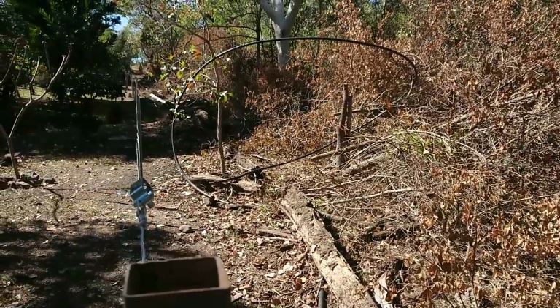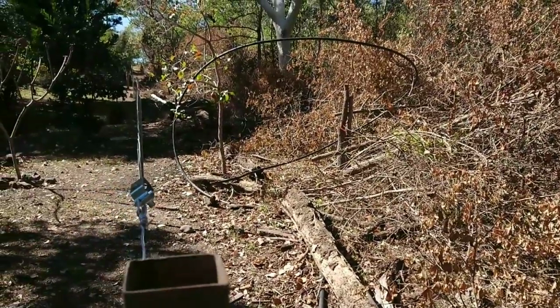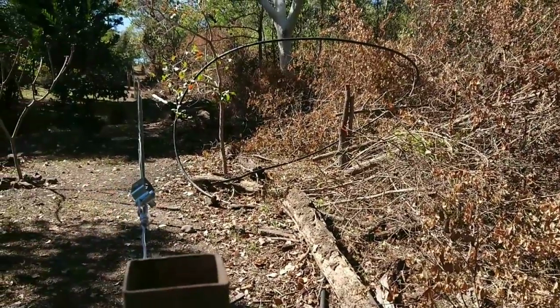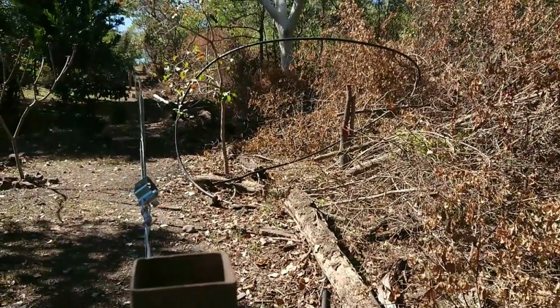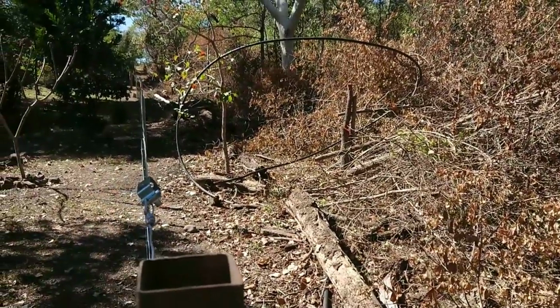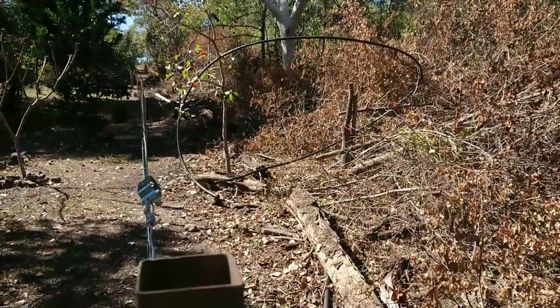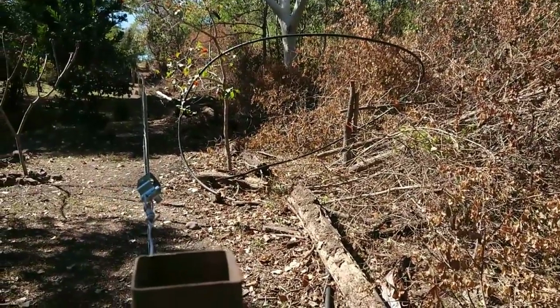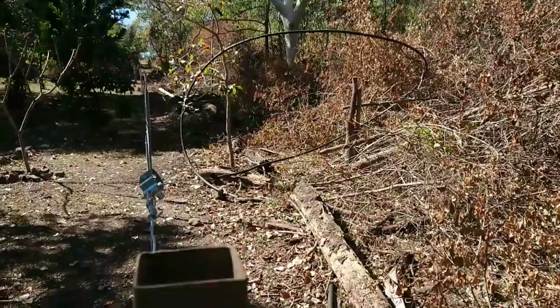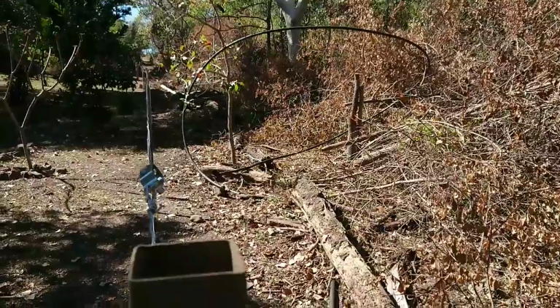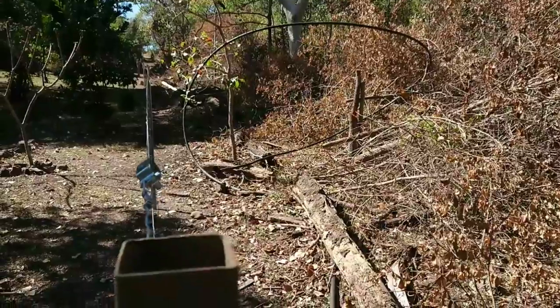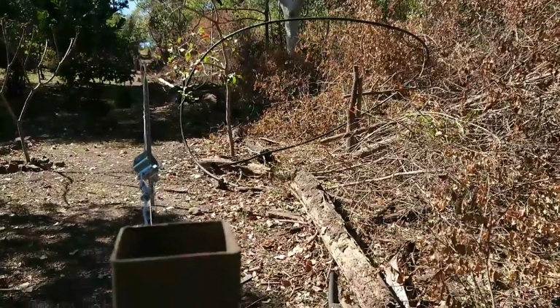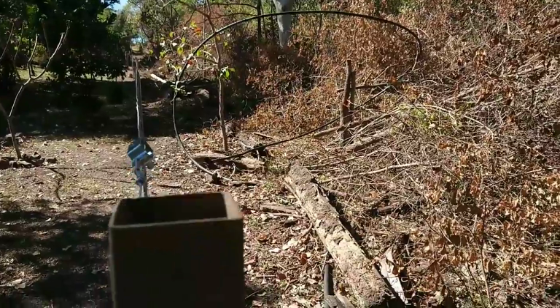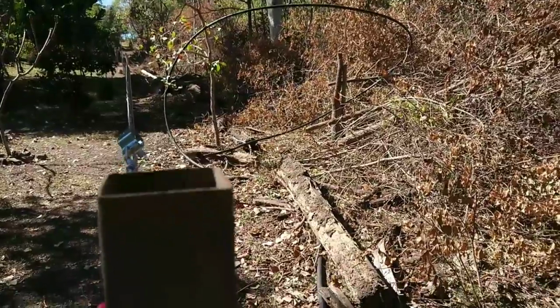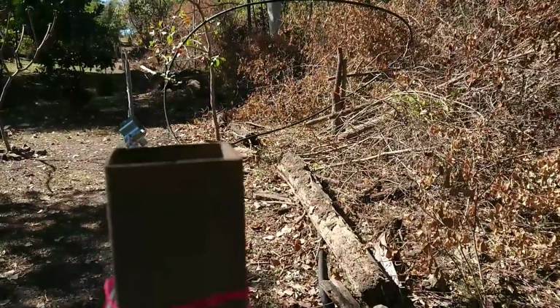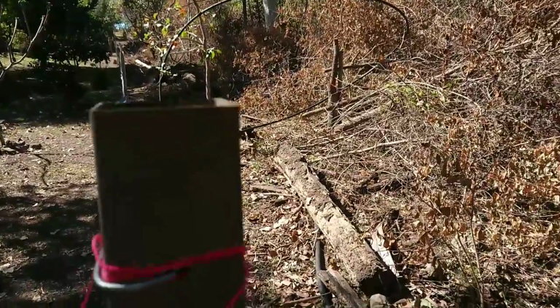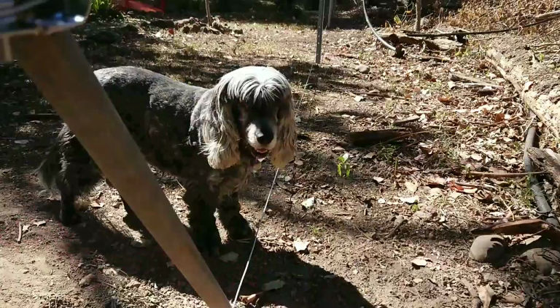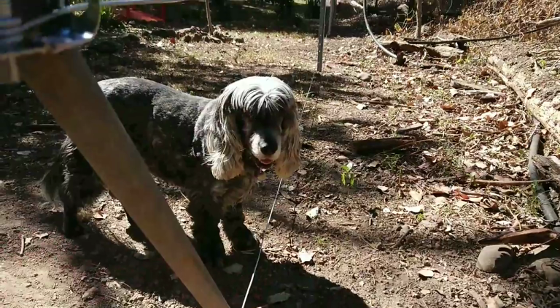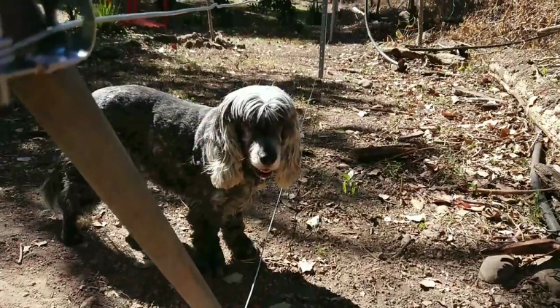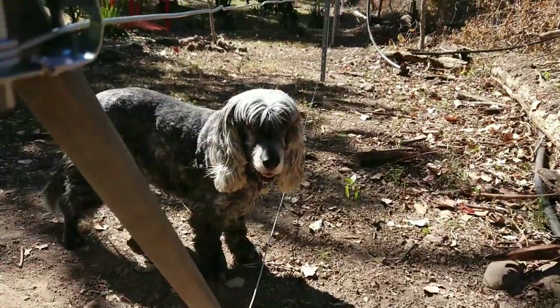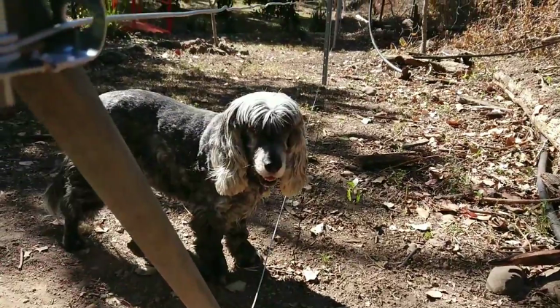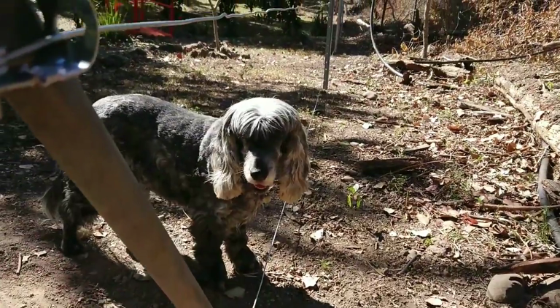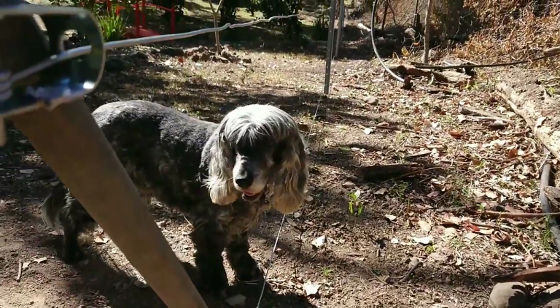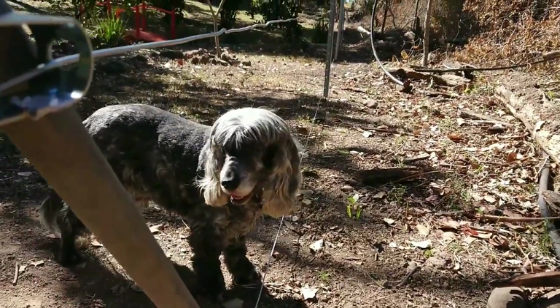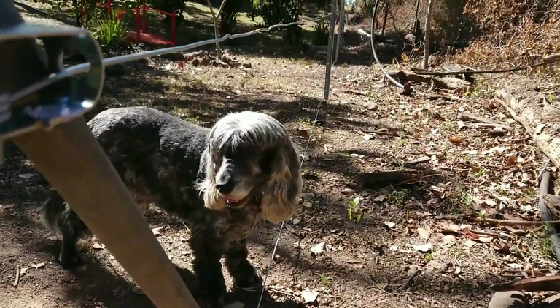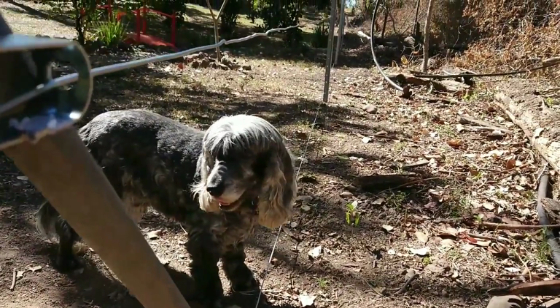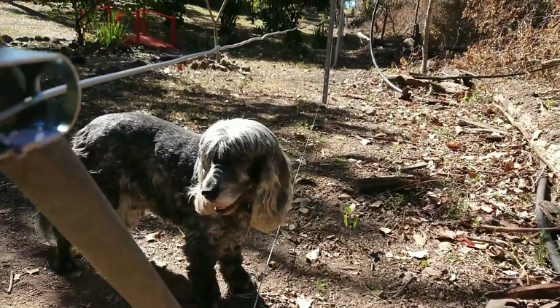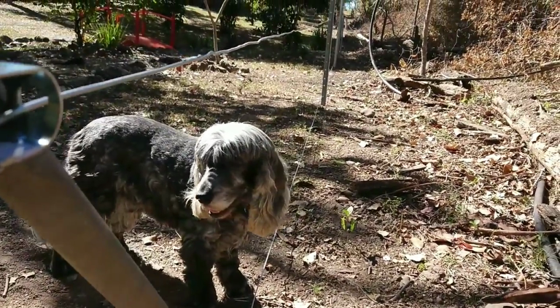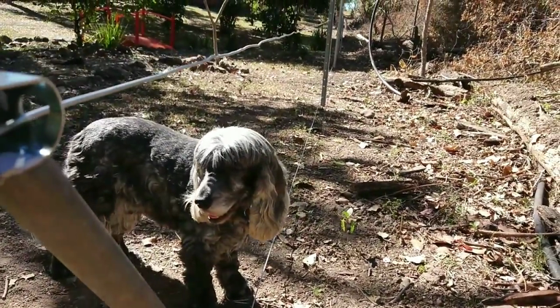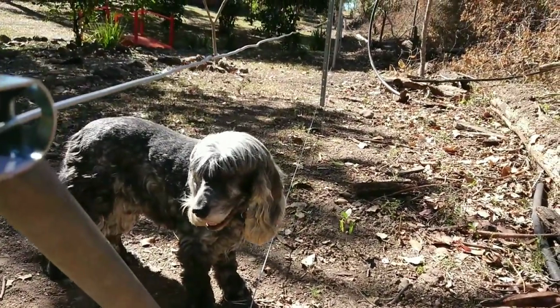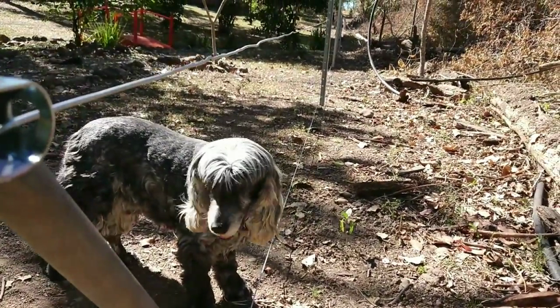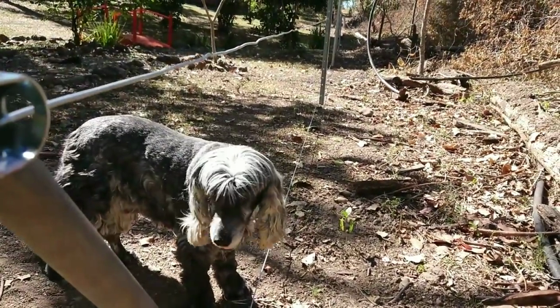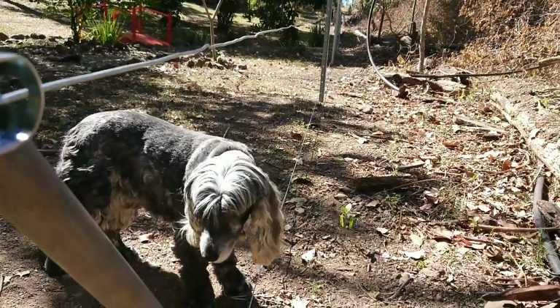This fence is ready to hang dog mesh on it. Get used to life on that side of the fence, Muppet.